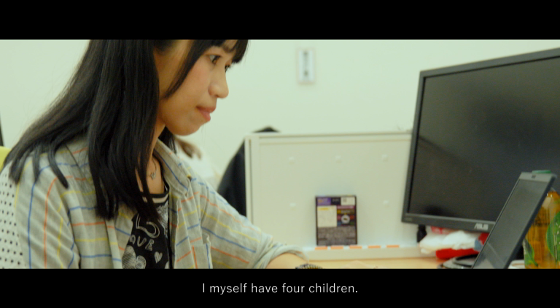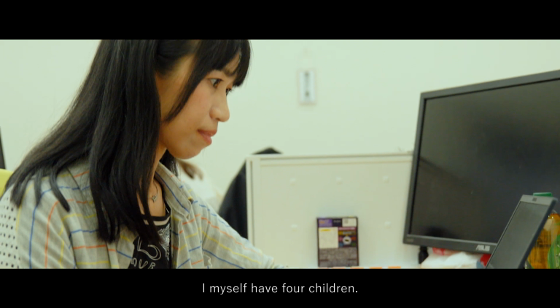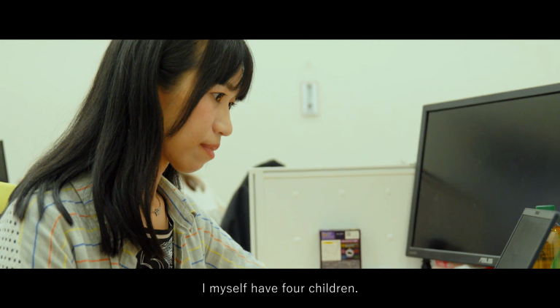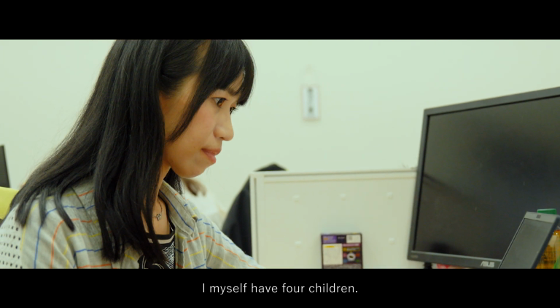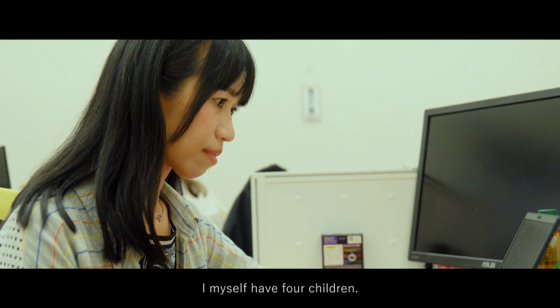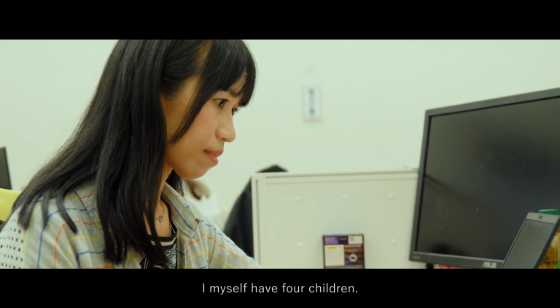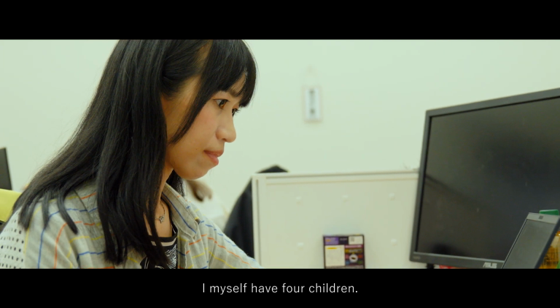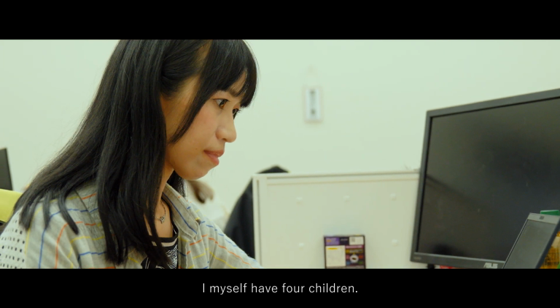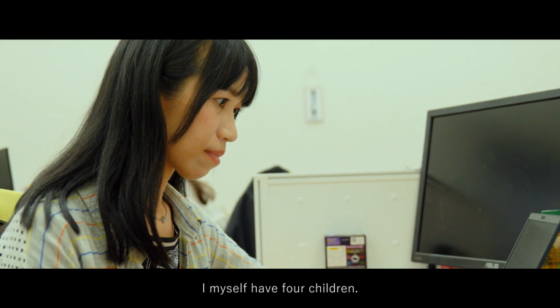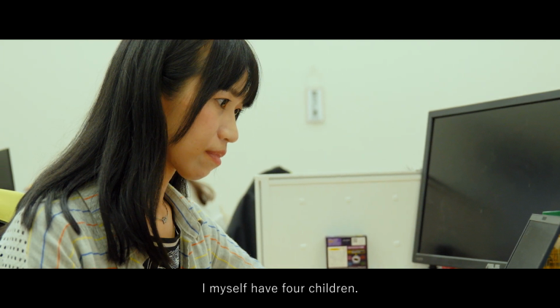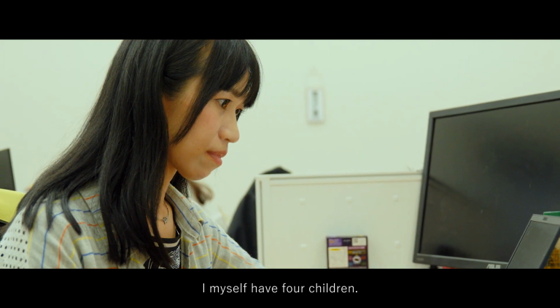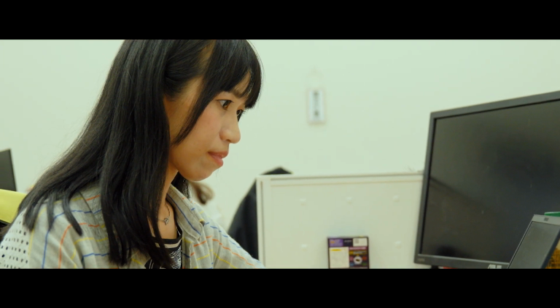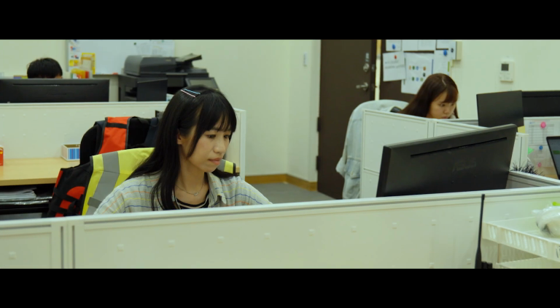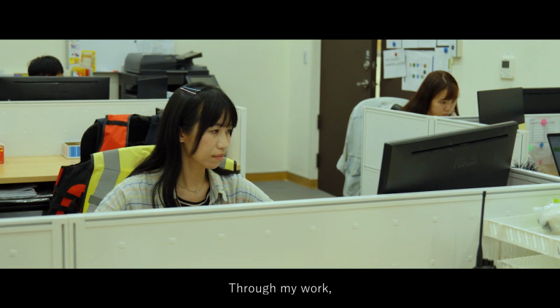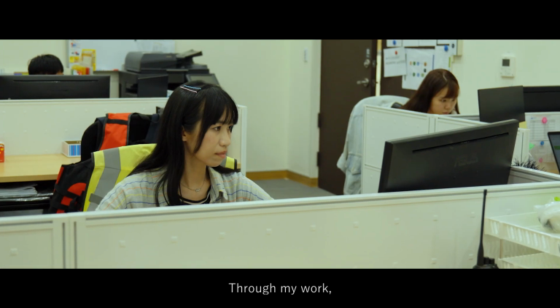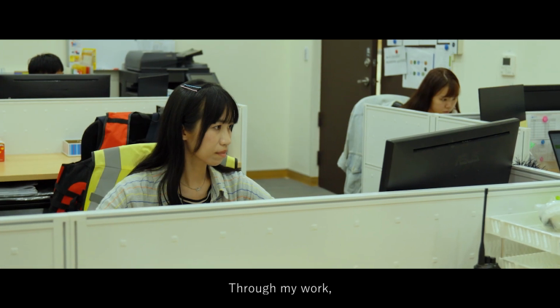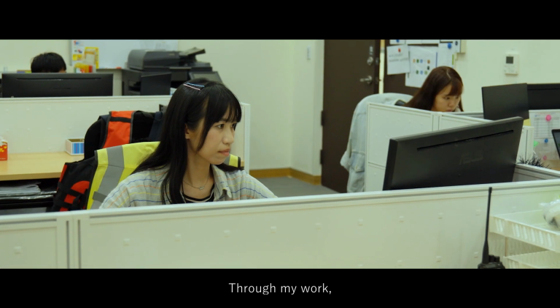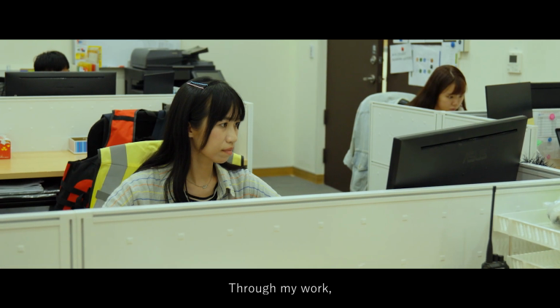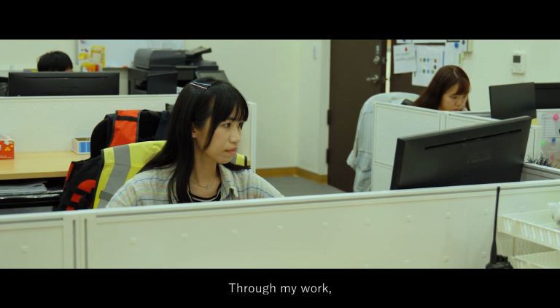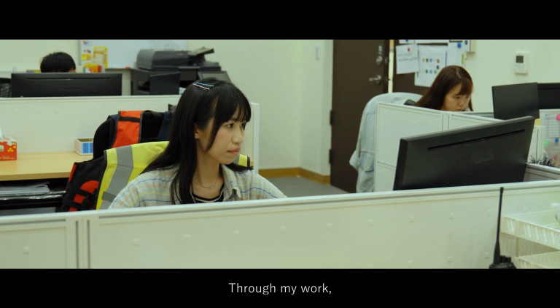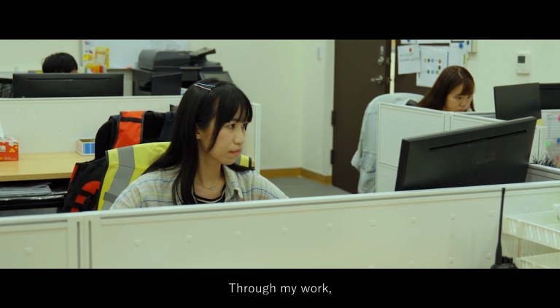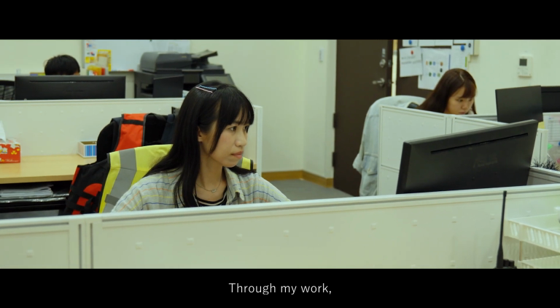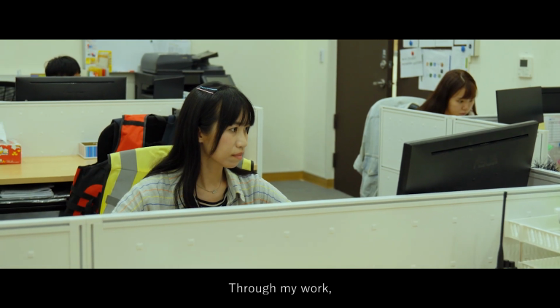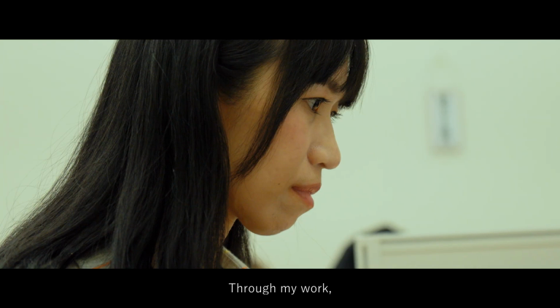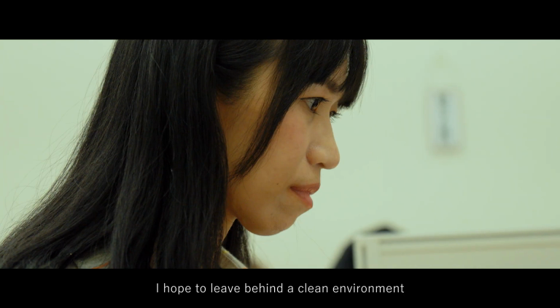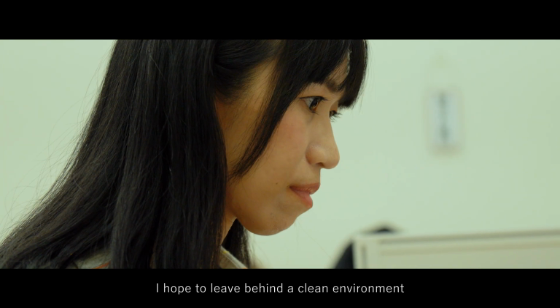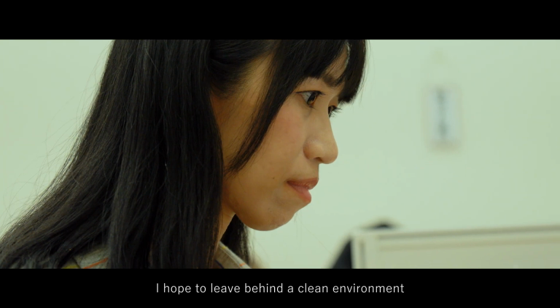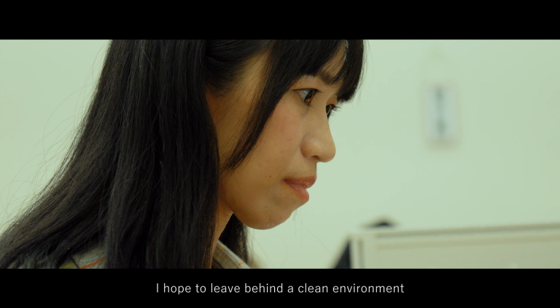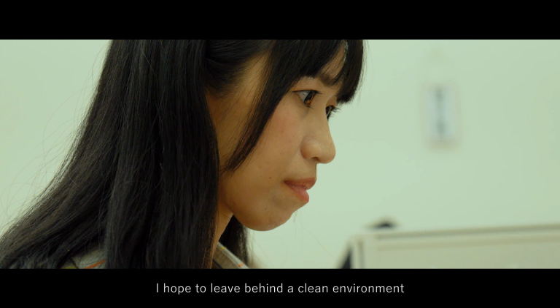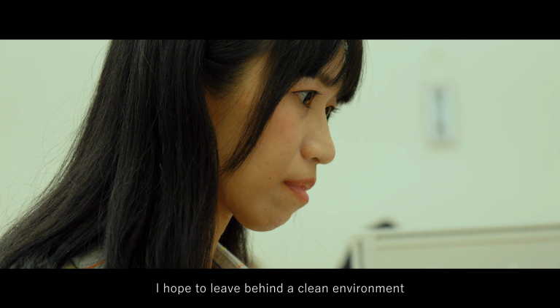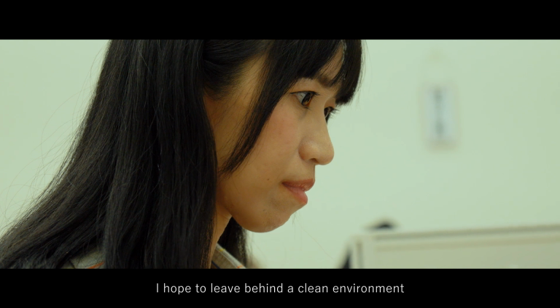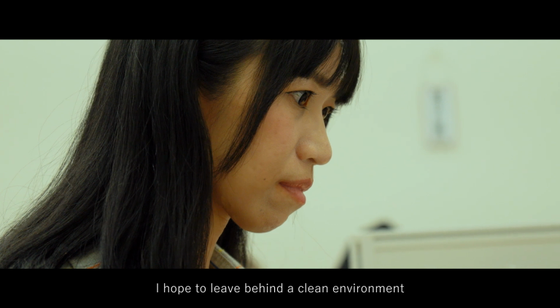I have four children. I hope my next generation can have a very good environment.